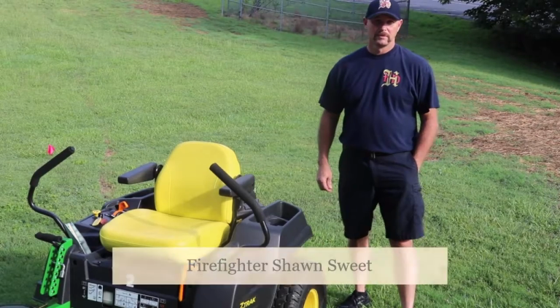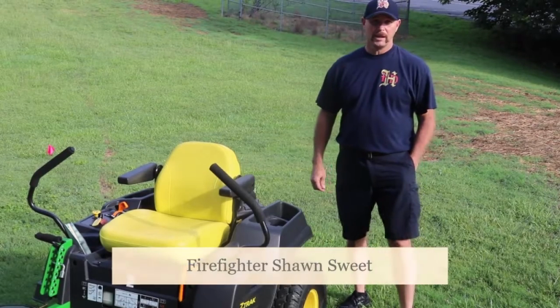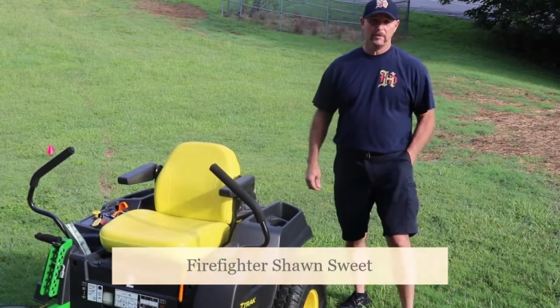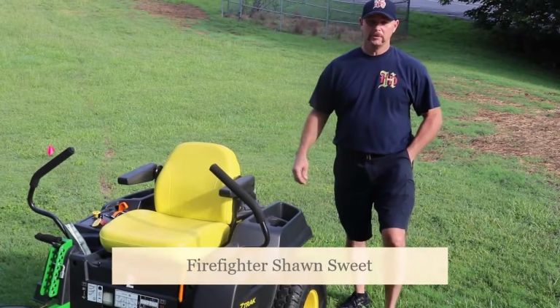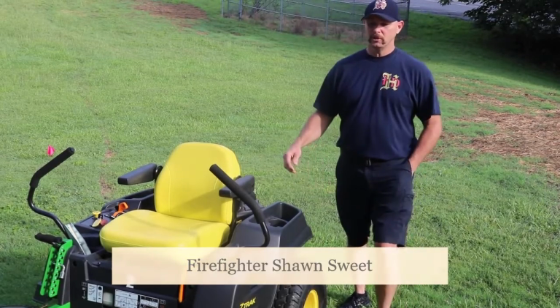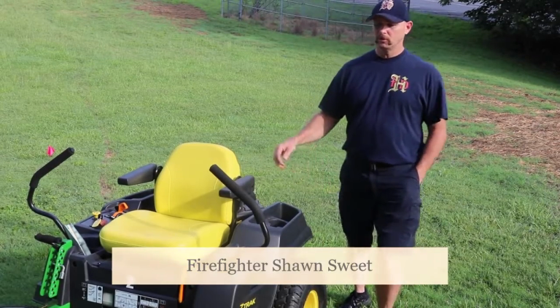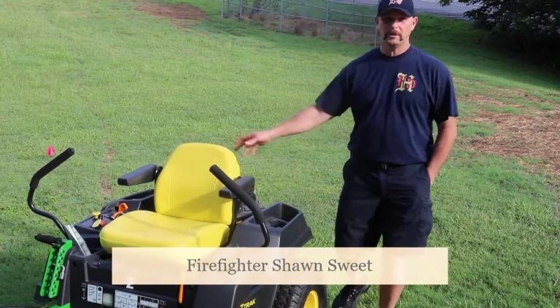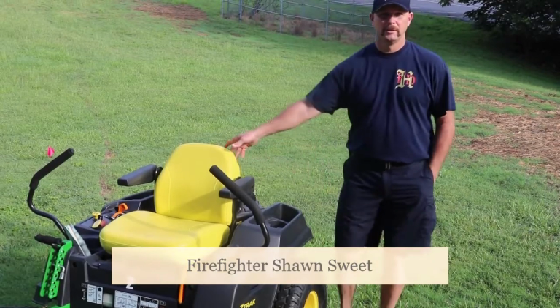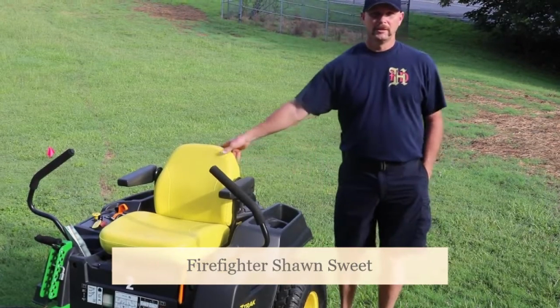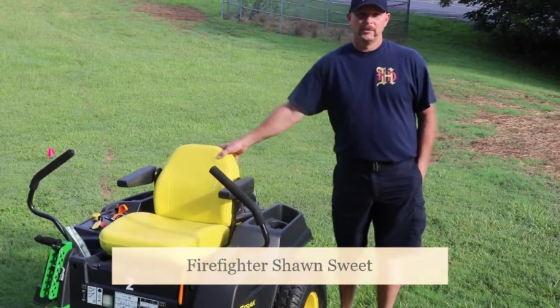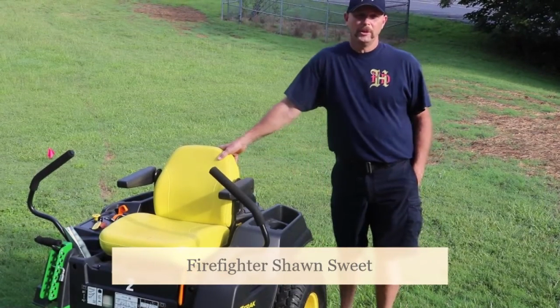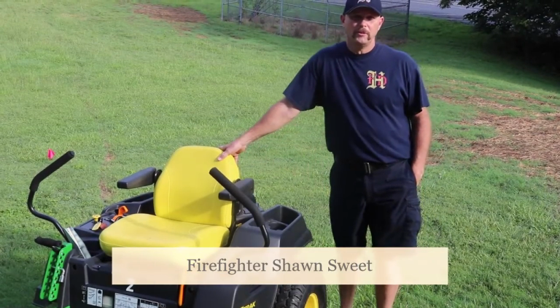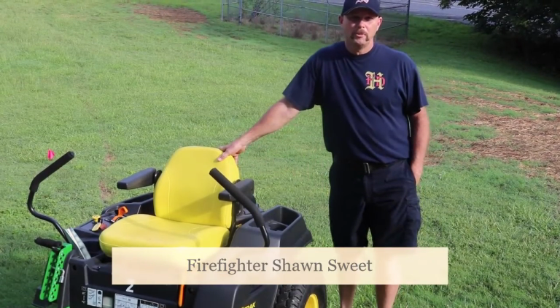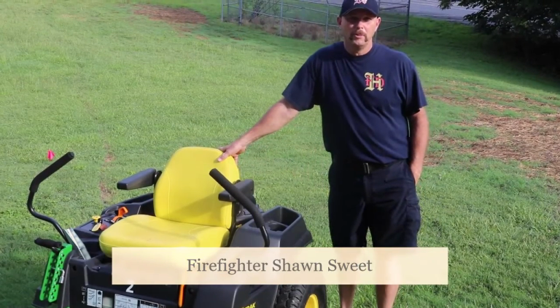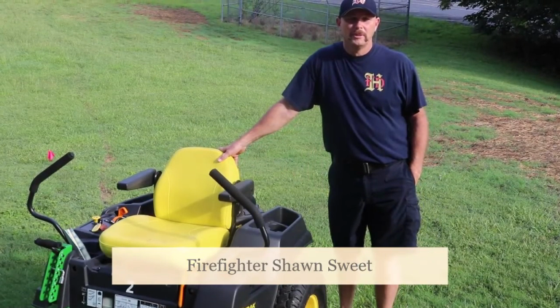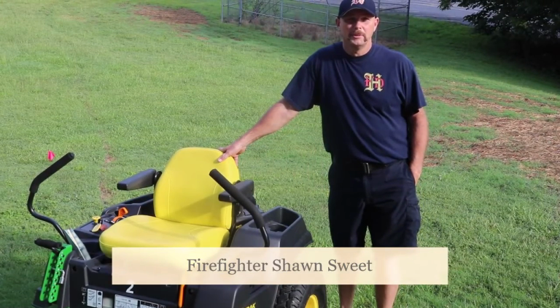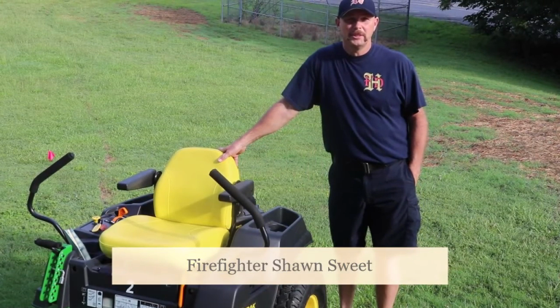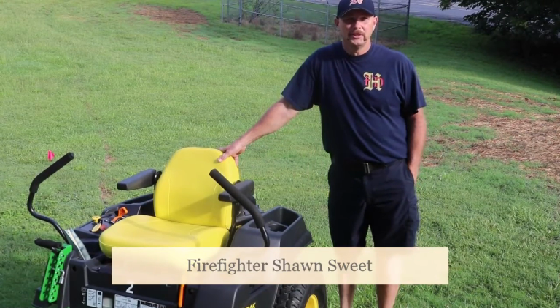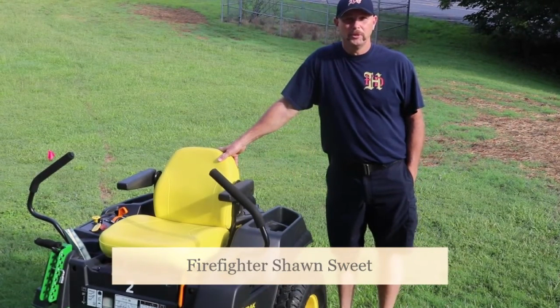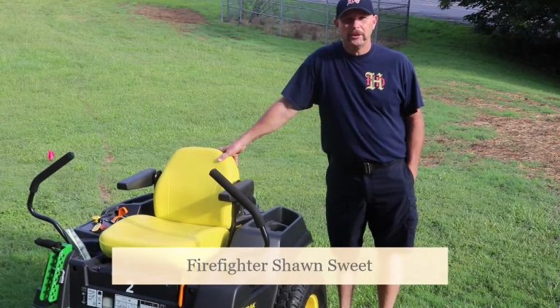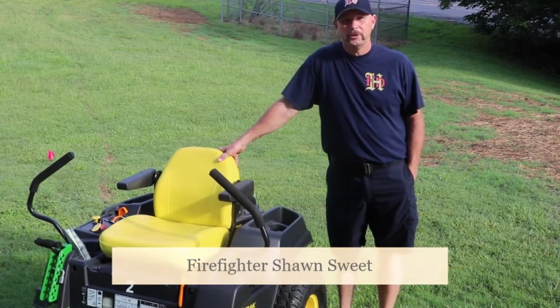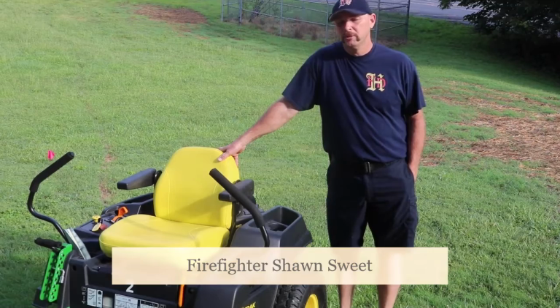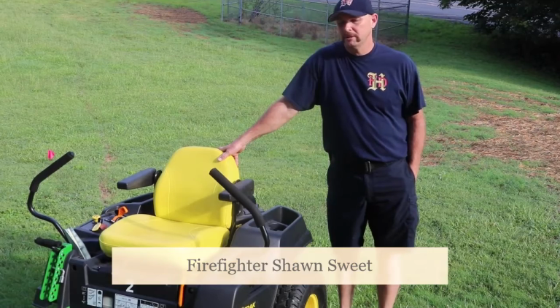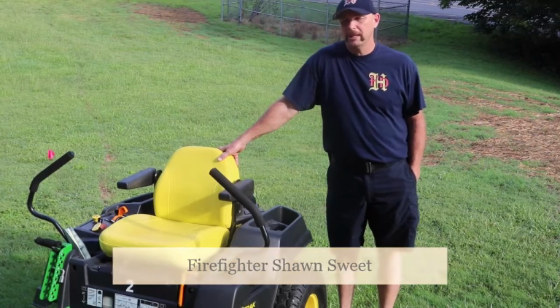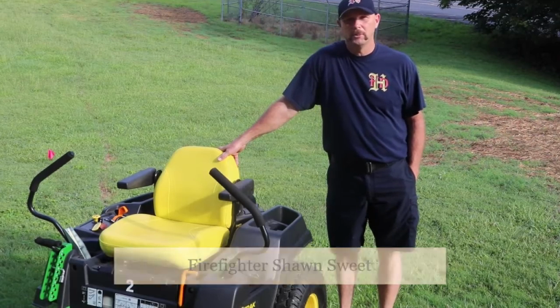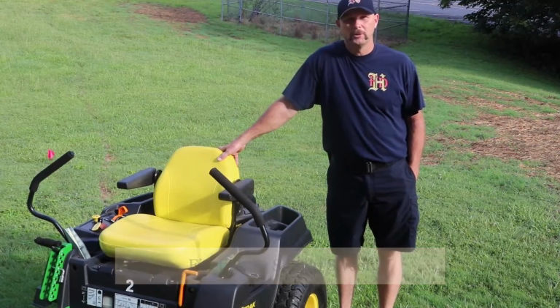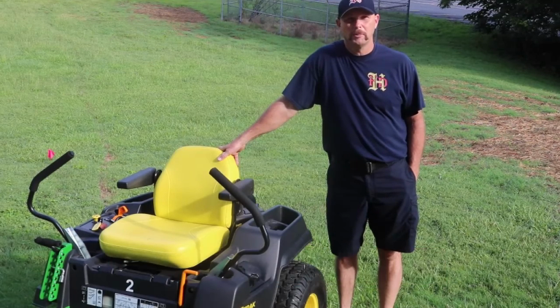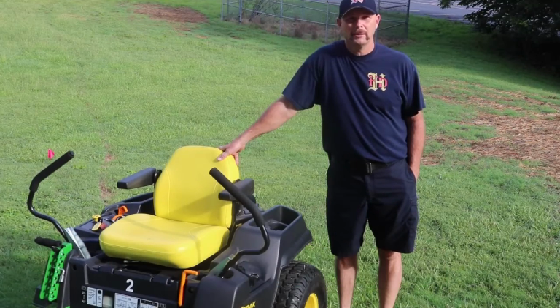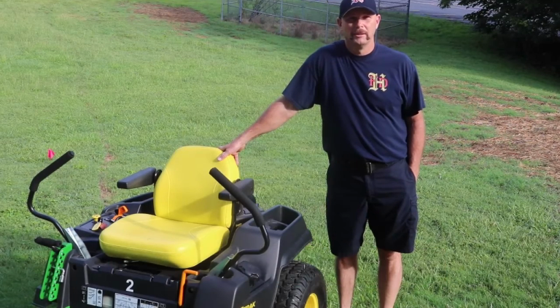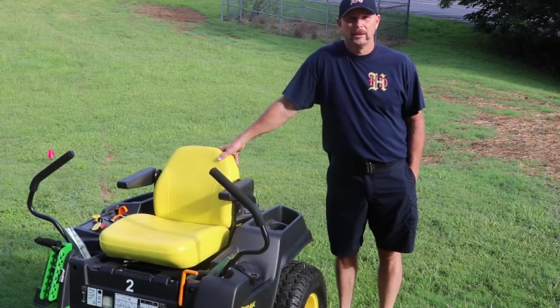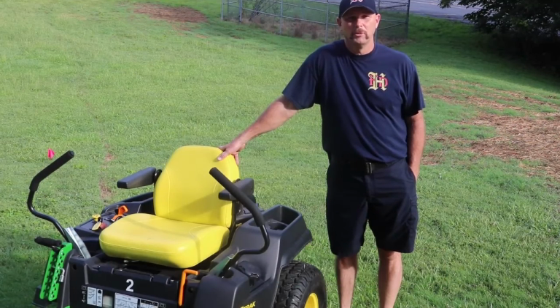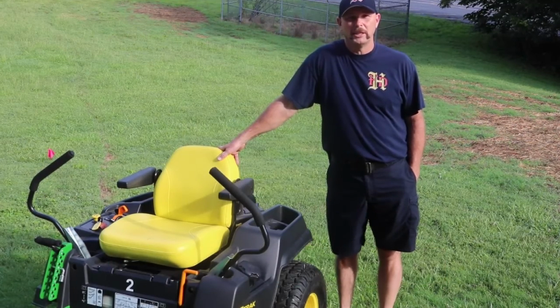Hi, my name is Sean Sweet from Hickory Fire Department. I'm at Station 2 Ladder 2. Today we're going to talk about lawn mower safety.